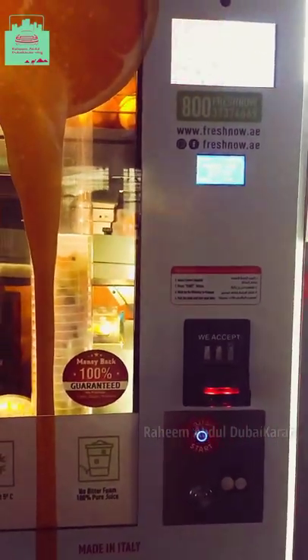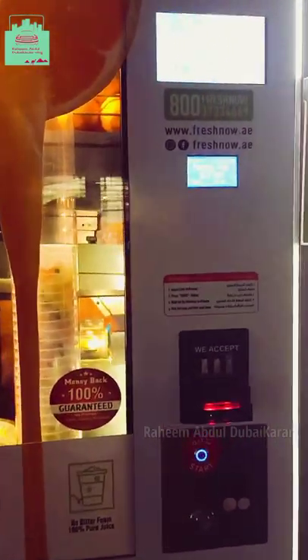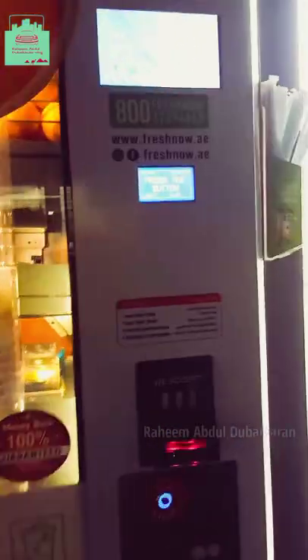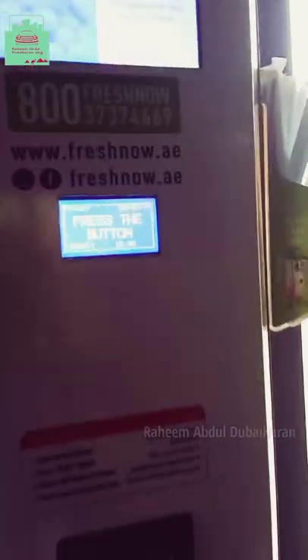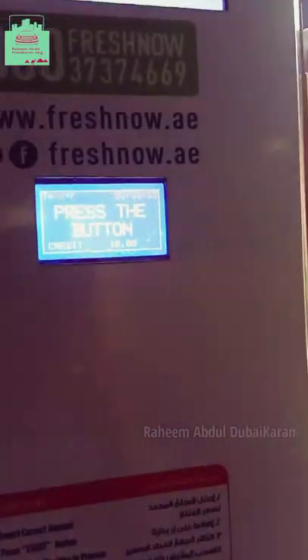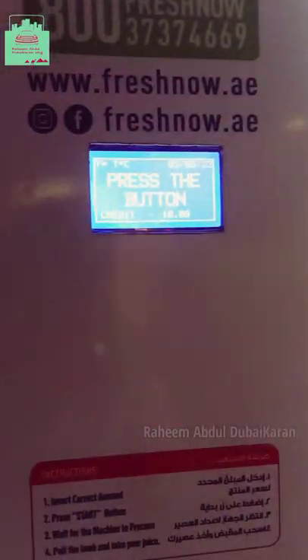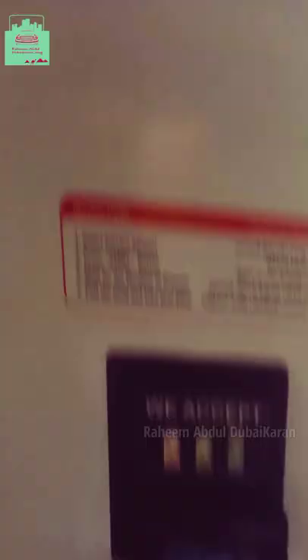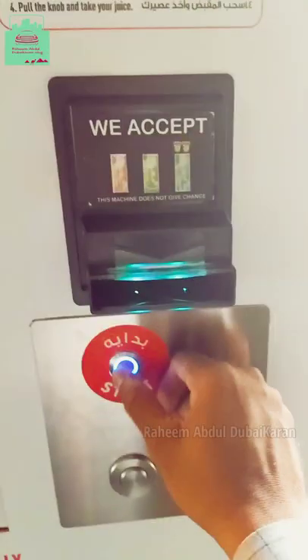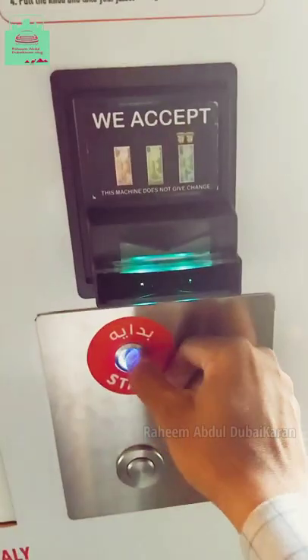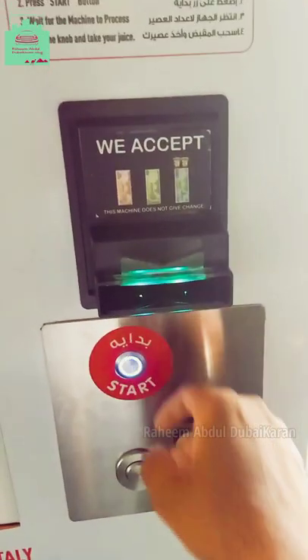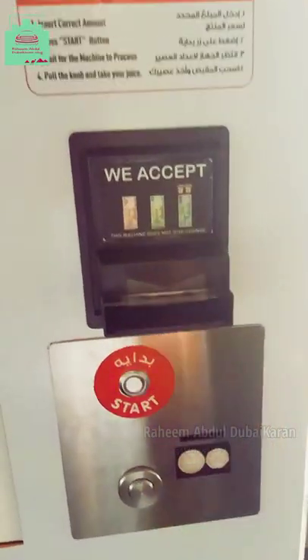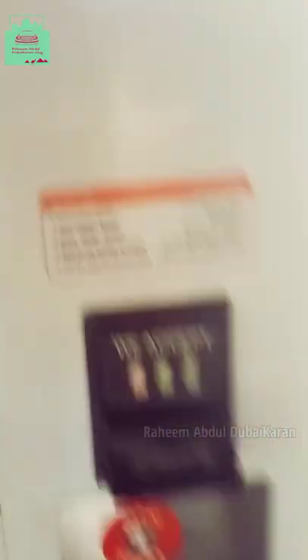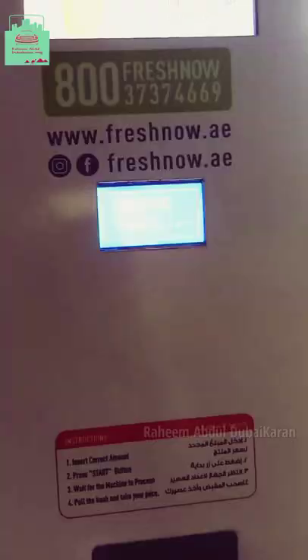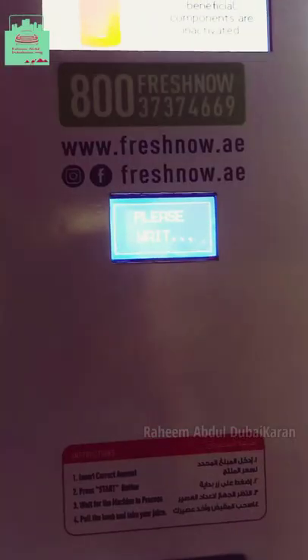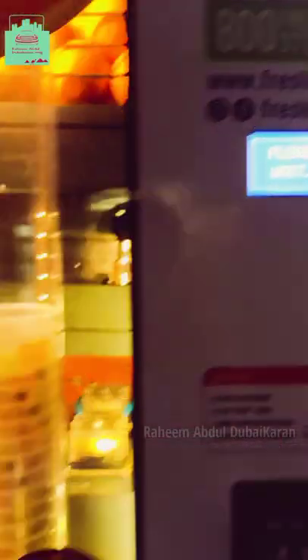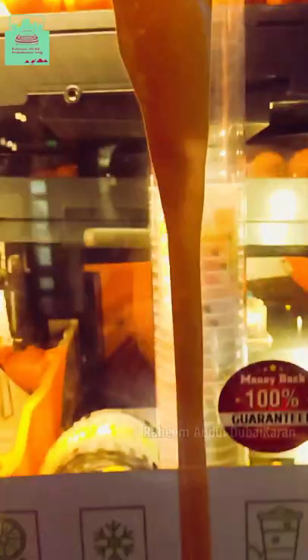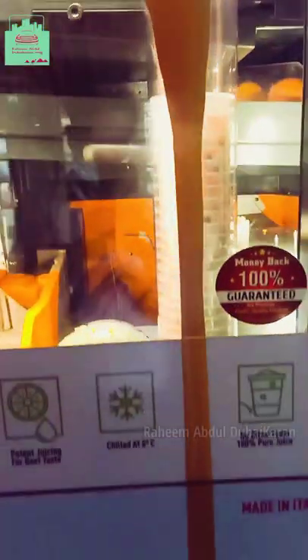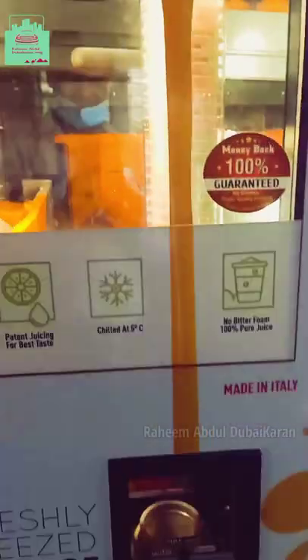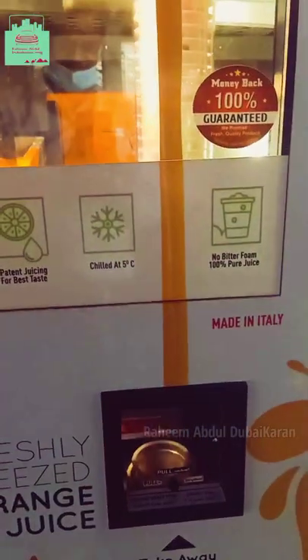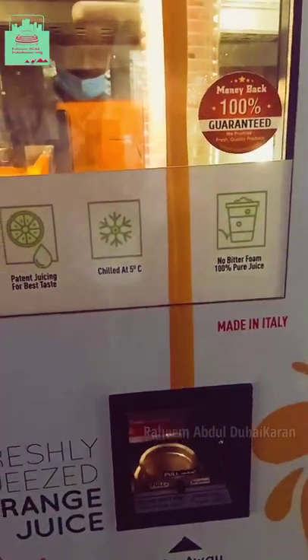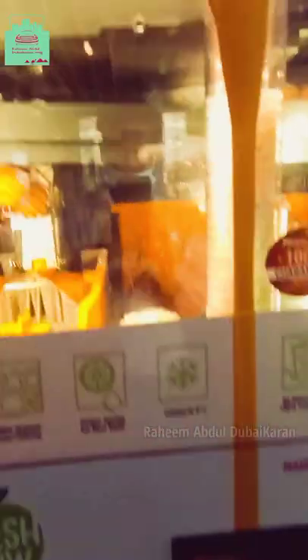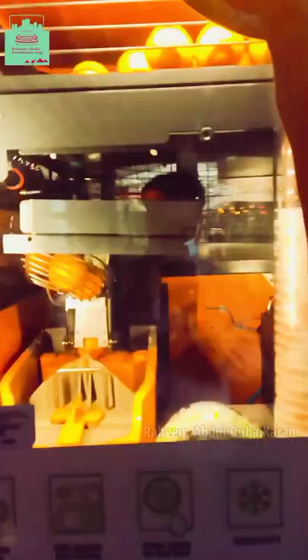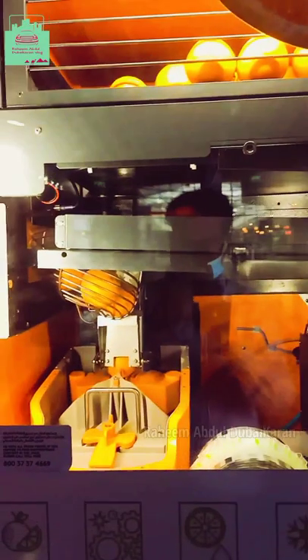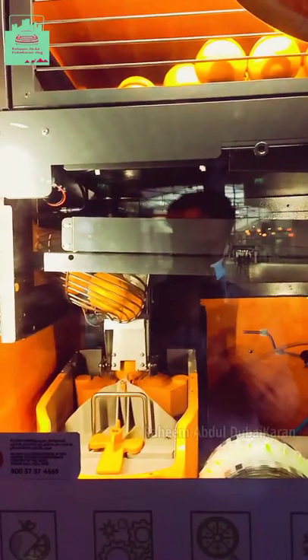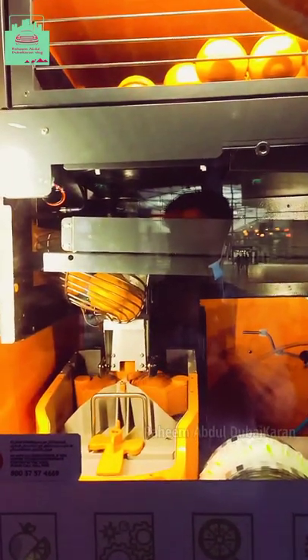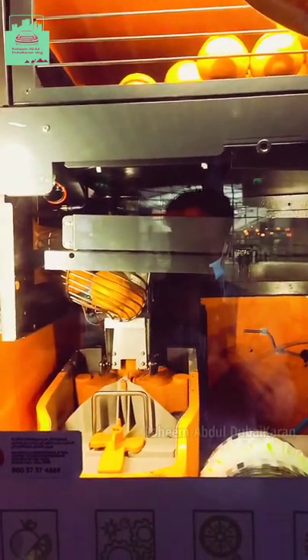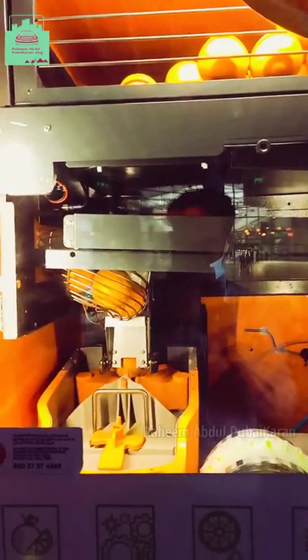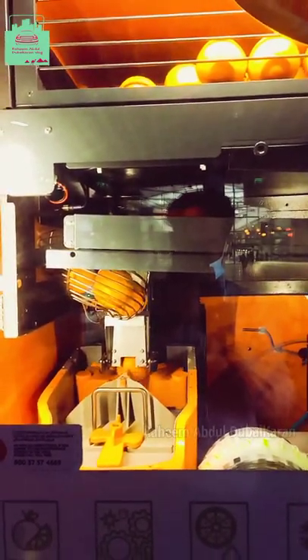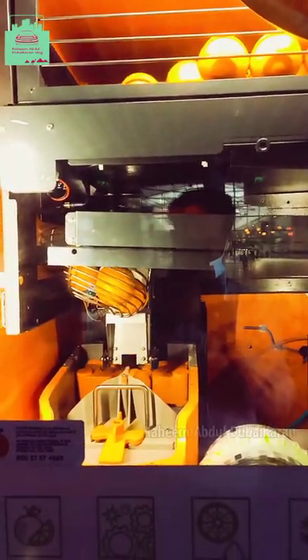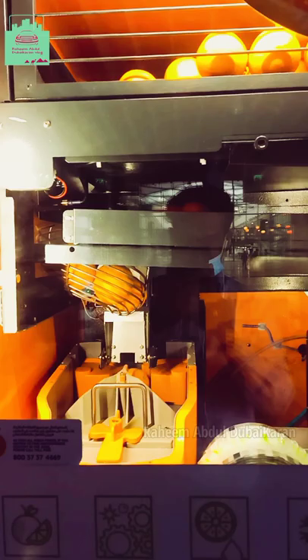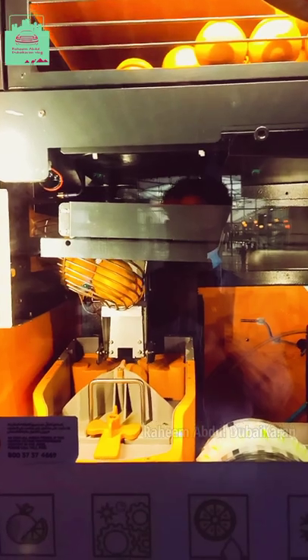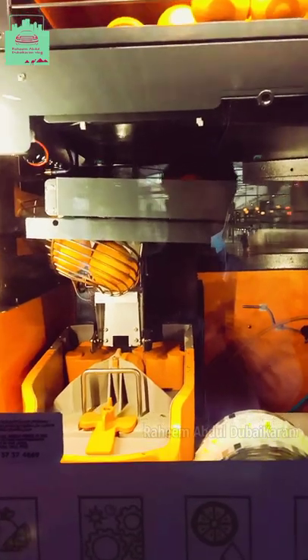Fourth, get the money inside. You will see the location in the slot. The process will start the installation.